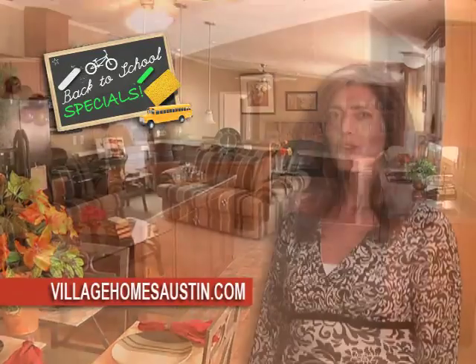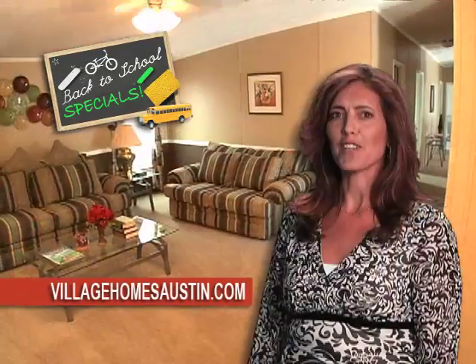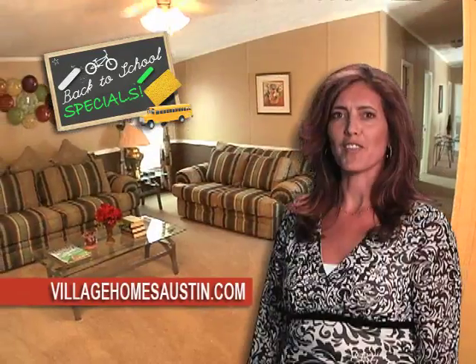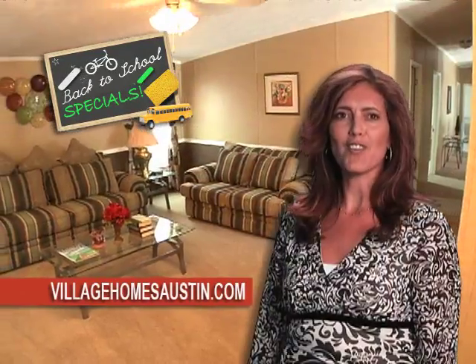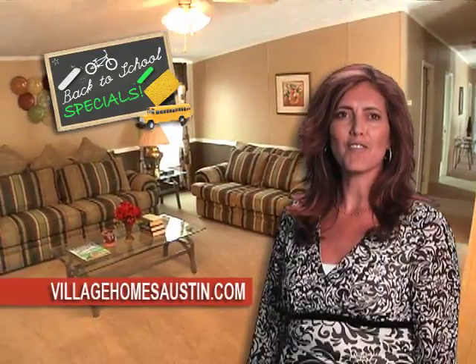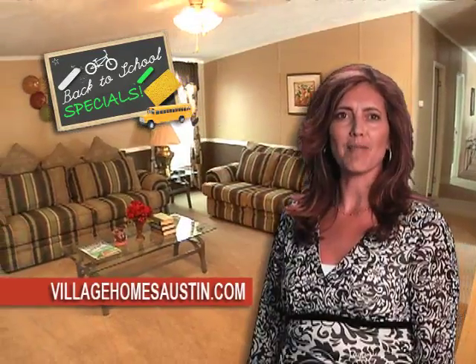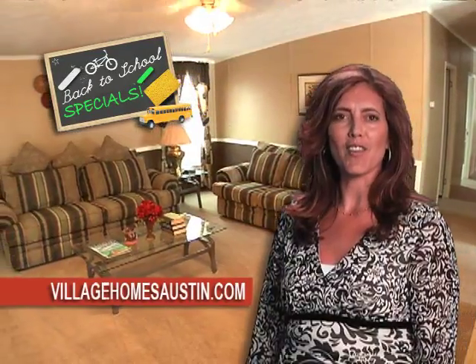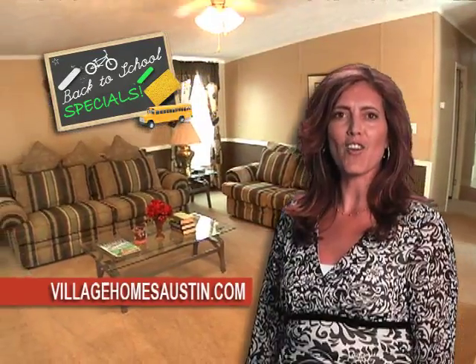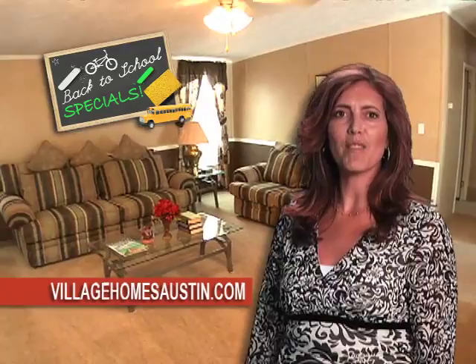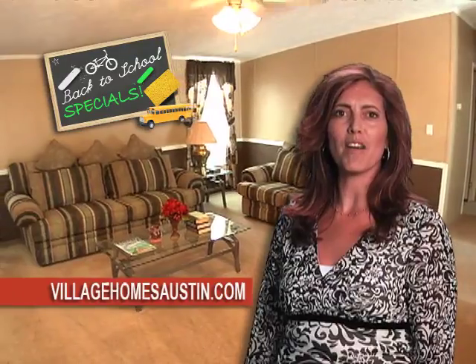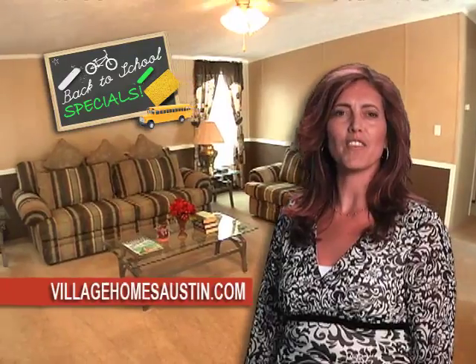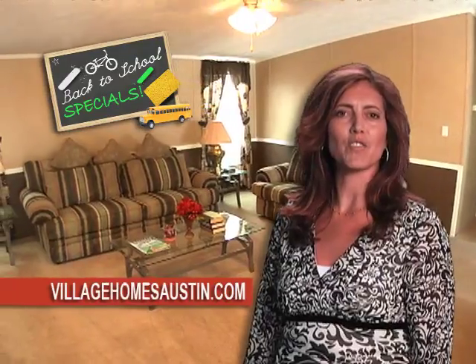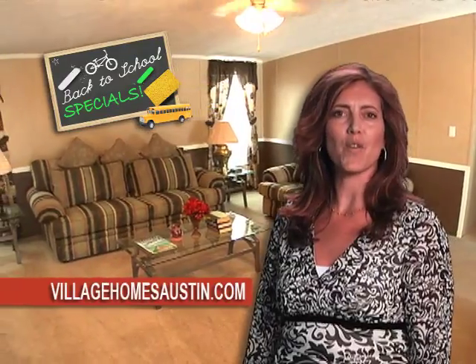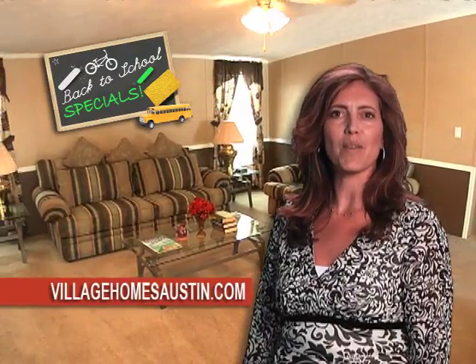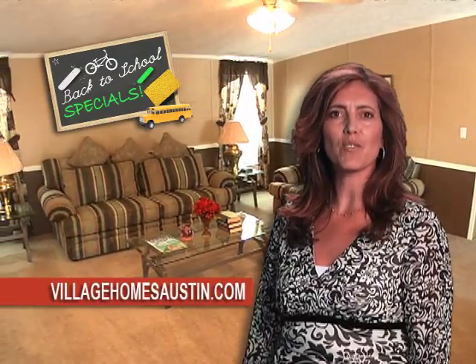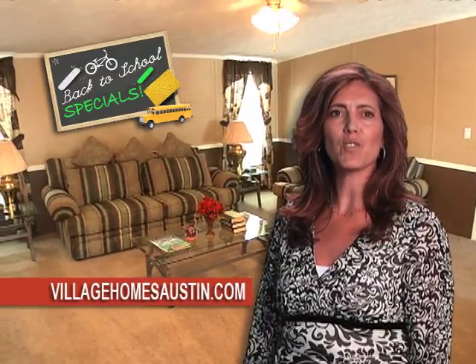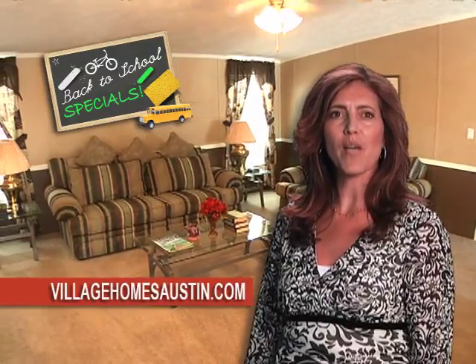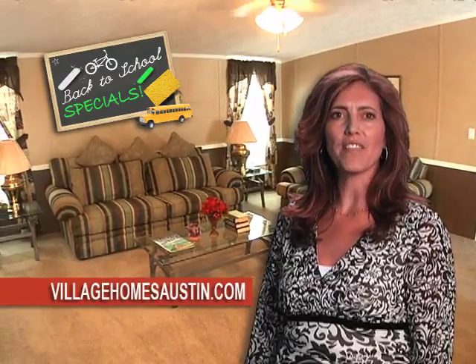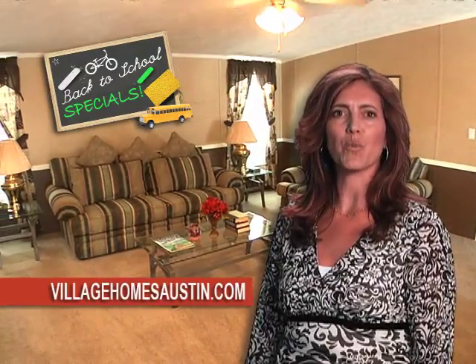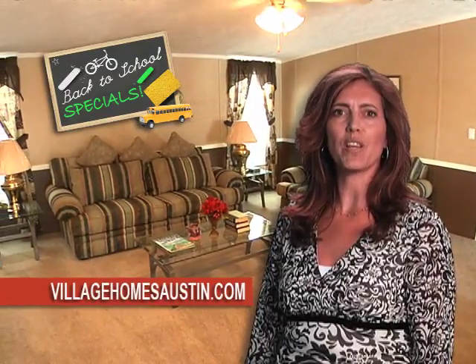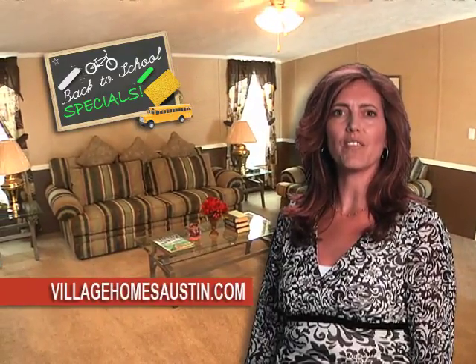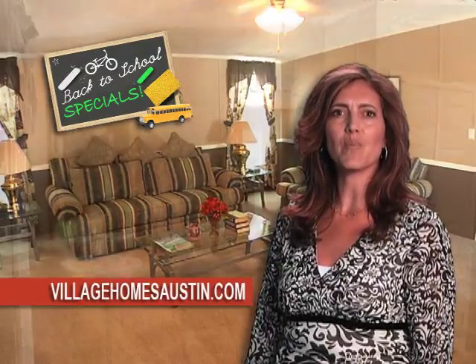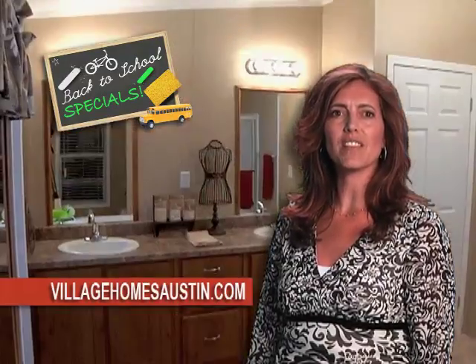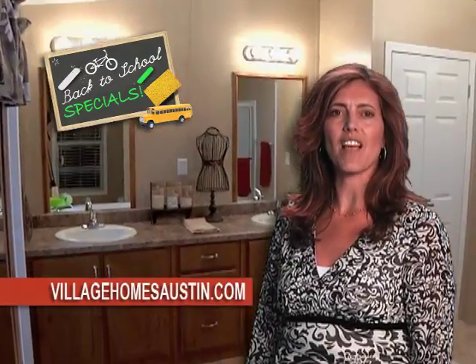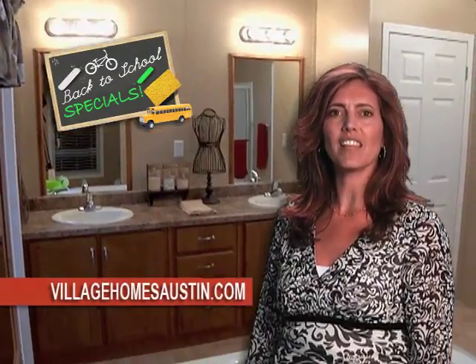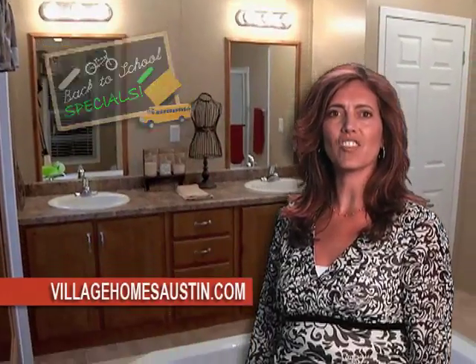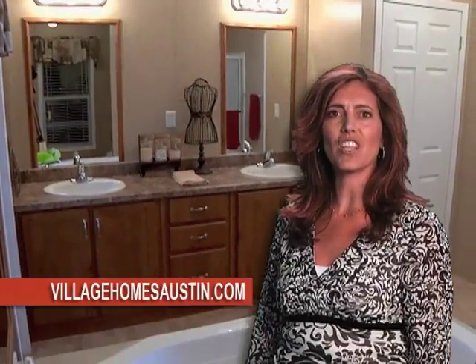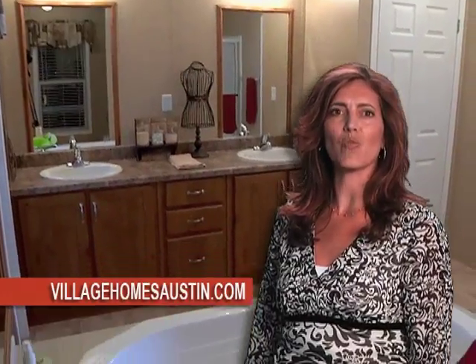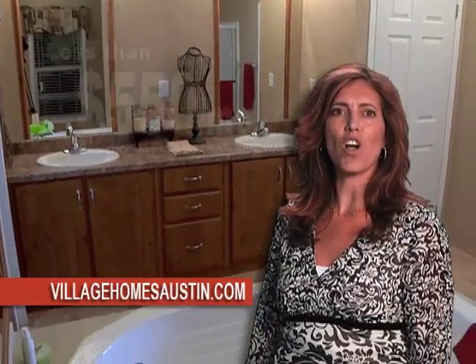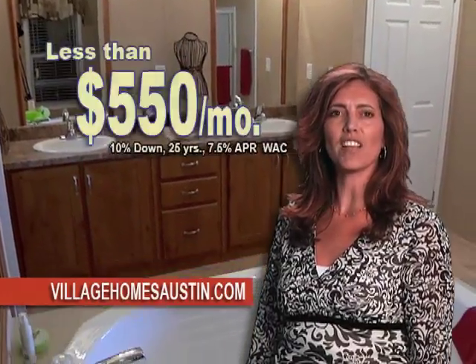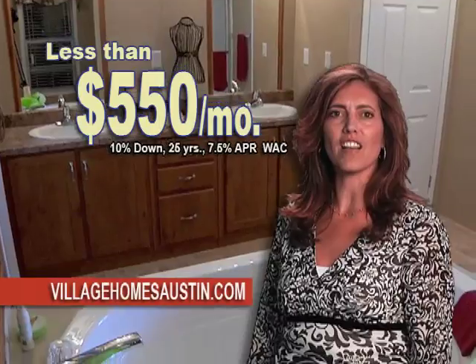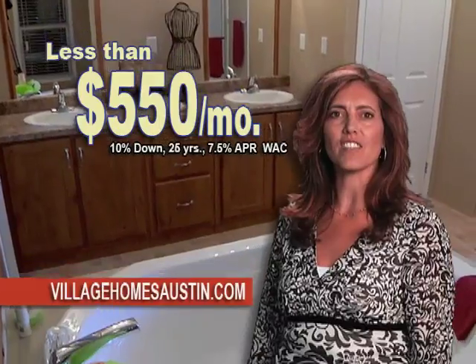Perfect for larger families, our home of the month features four bedrooms, two baths, with great living space, an island kitchen, and walk-in closets.